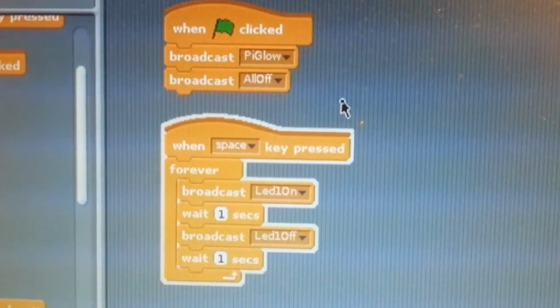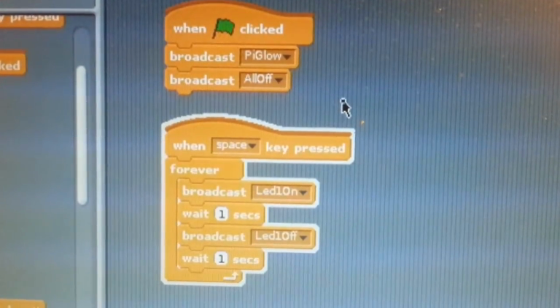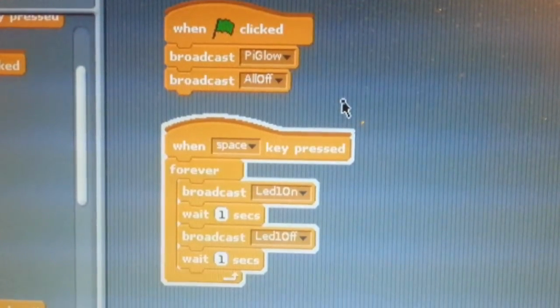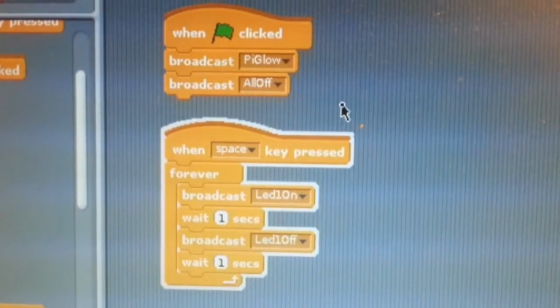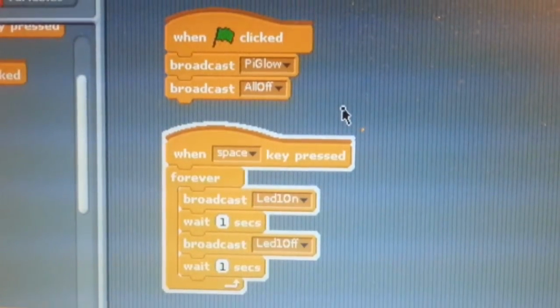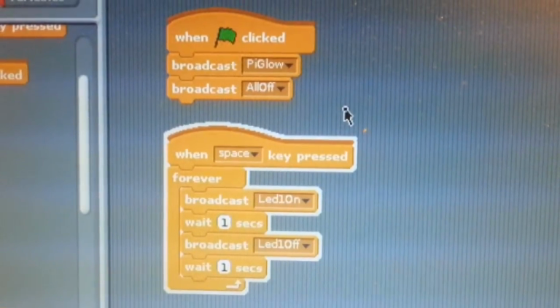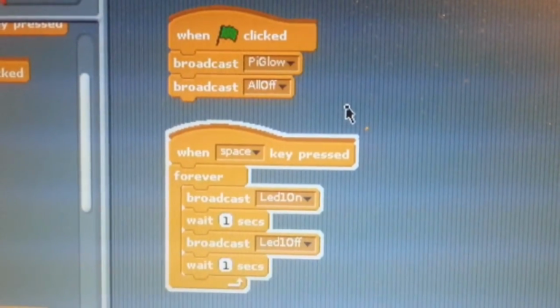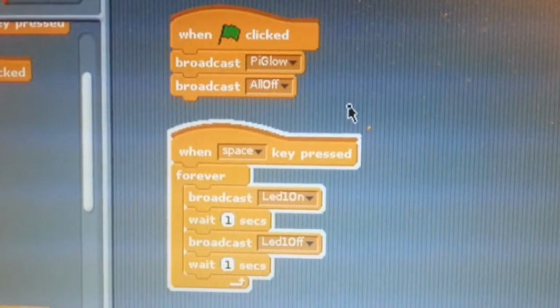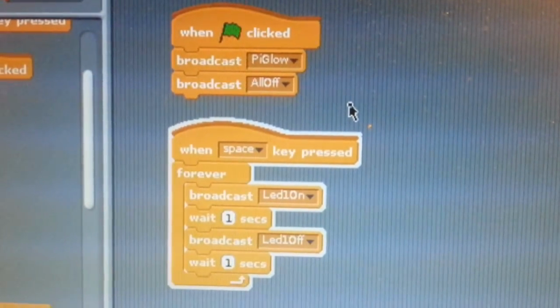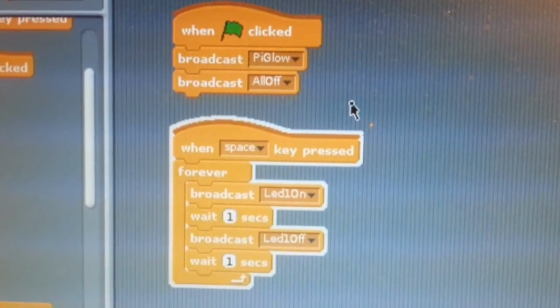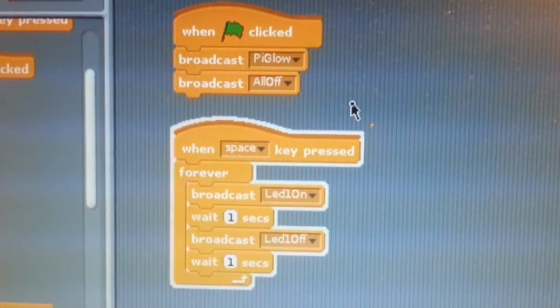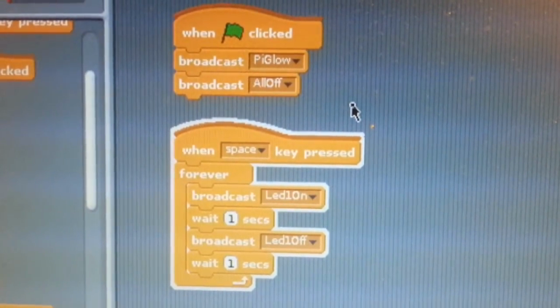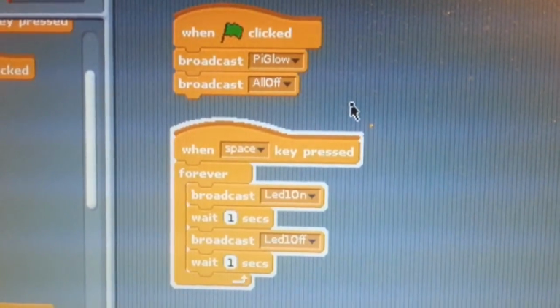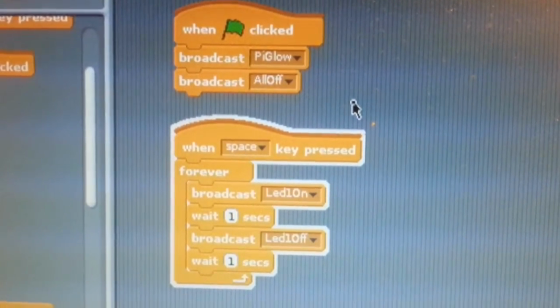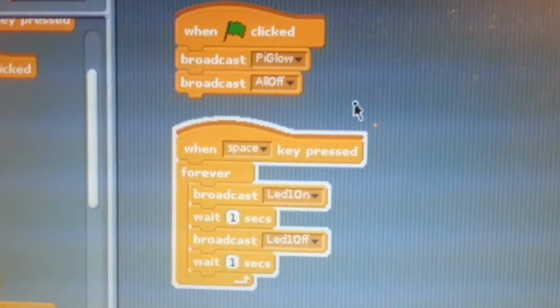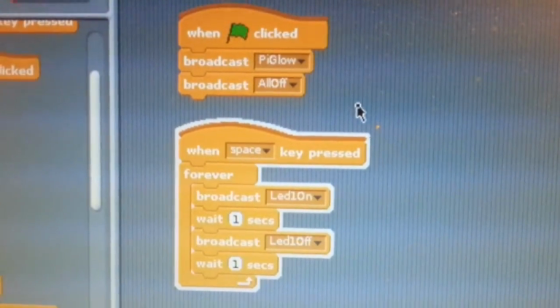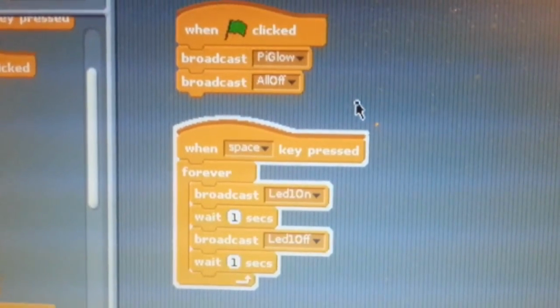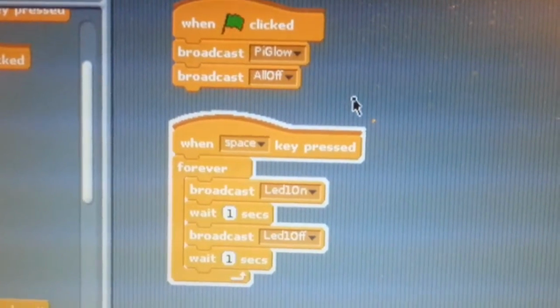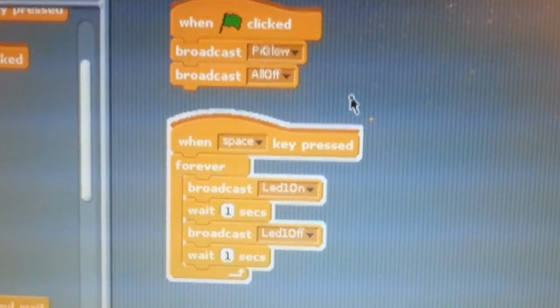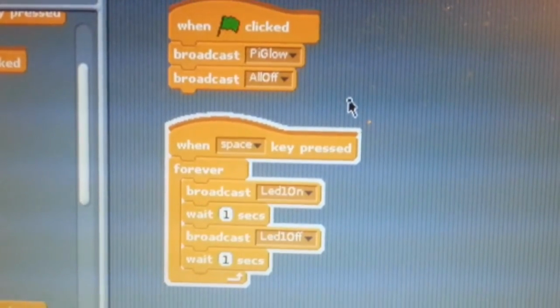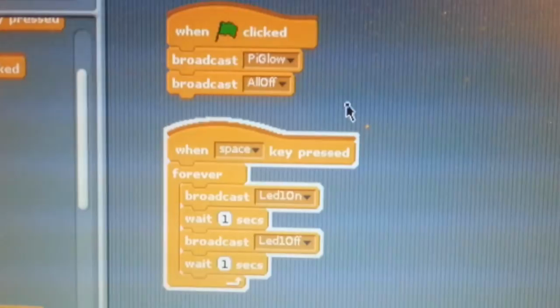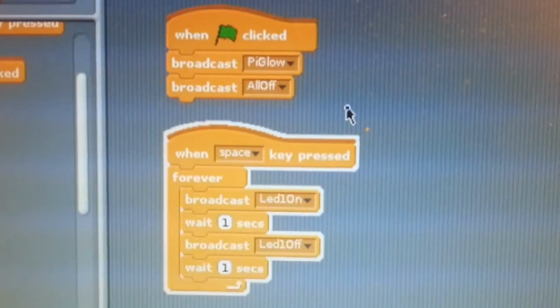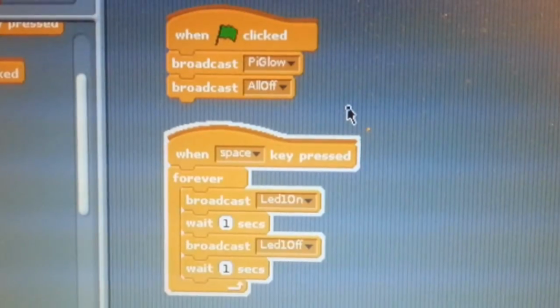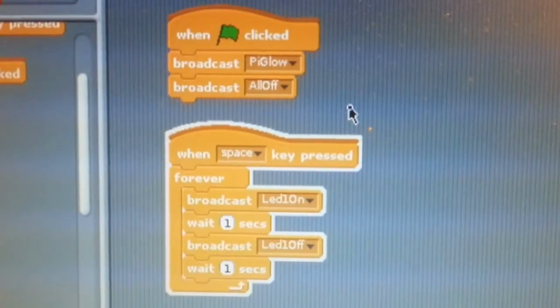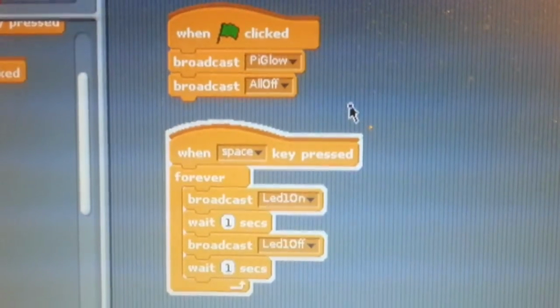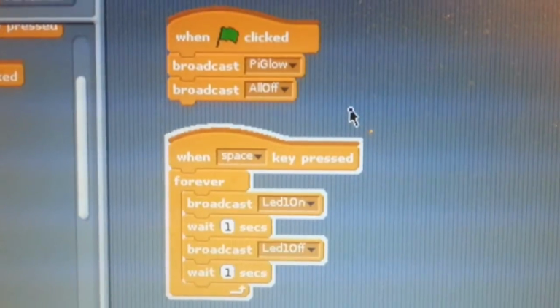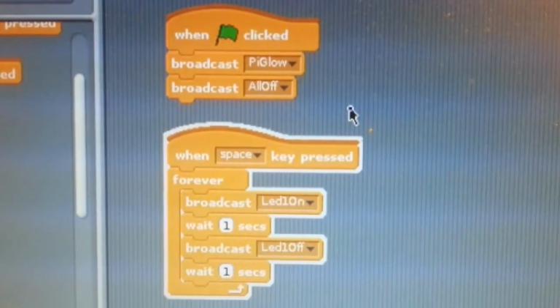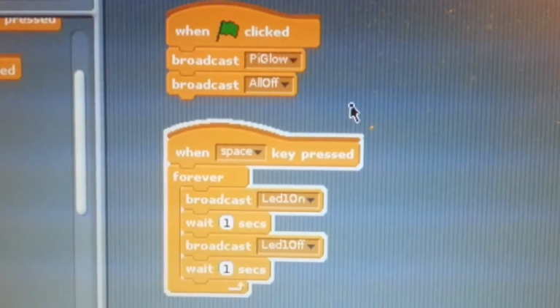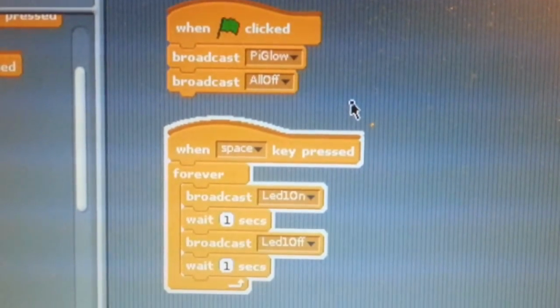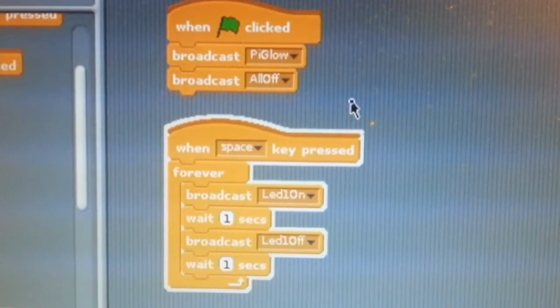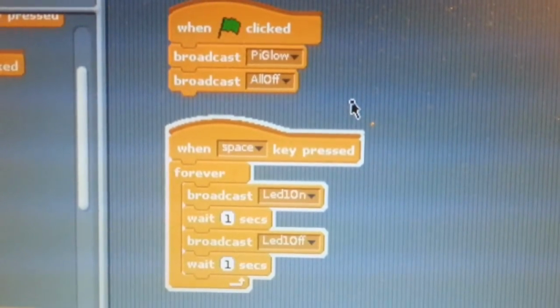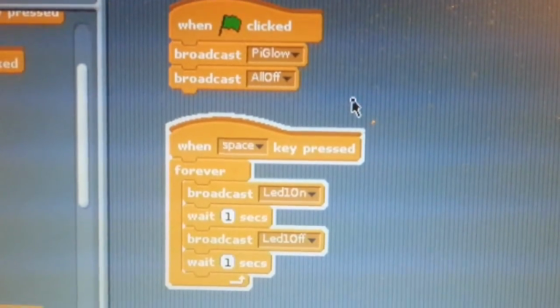Hi, the Pirates from Pimoroni have sent me one of their Pi Glows, and I've added support in my Scratch GPIO code.